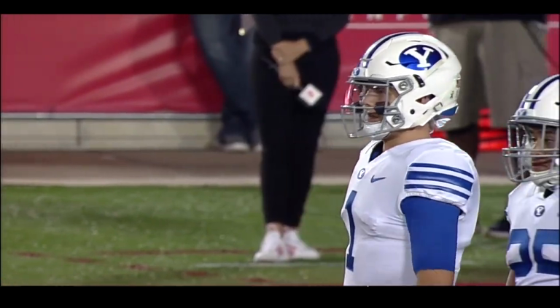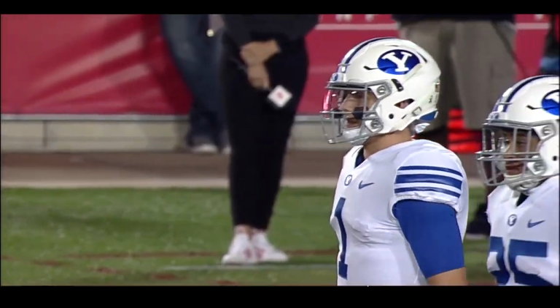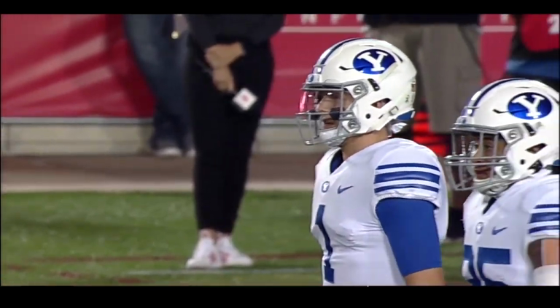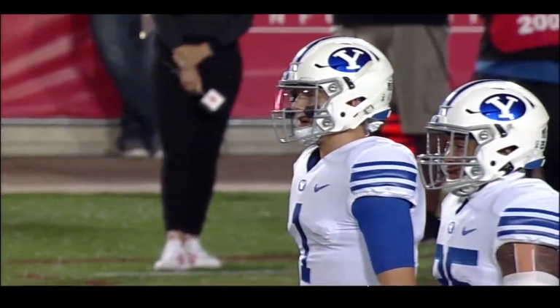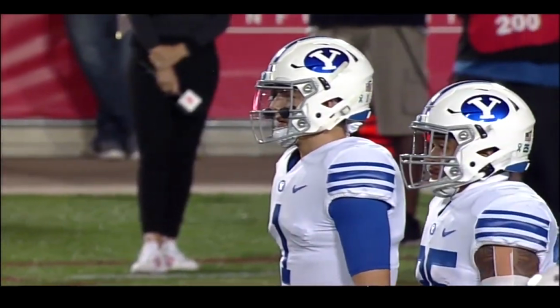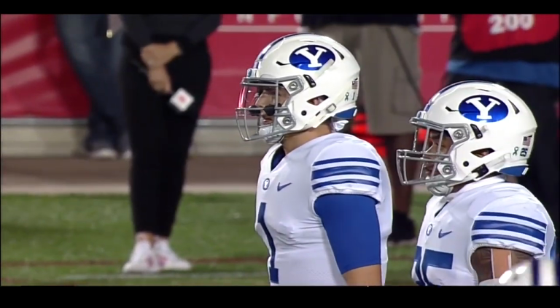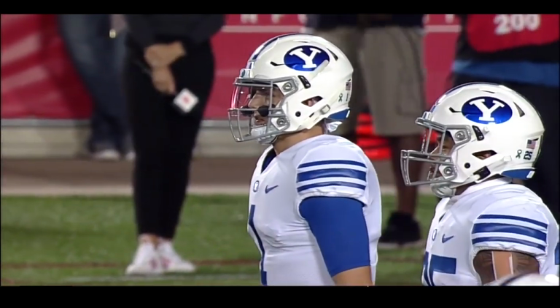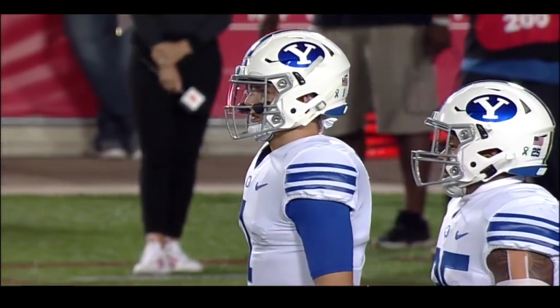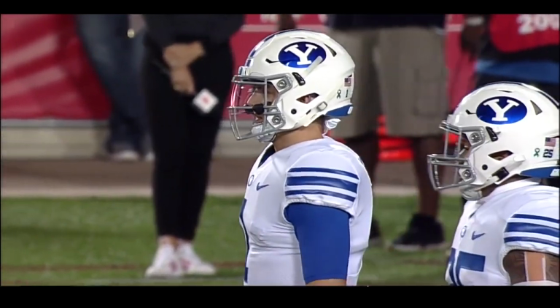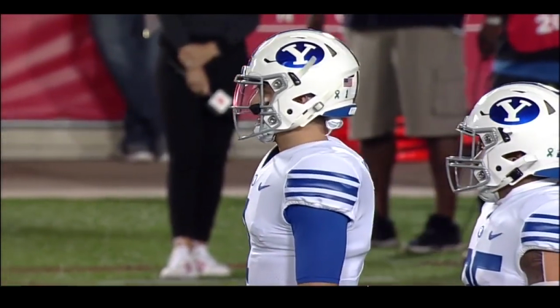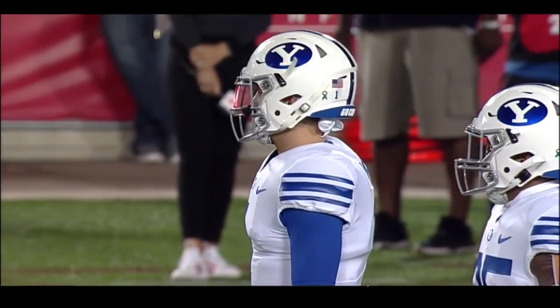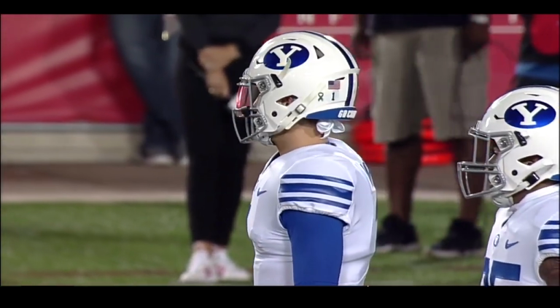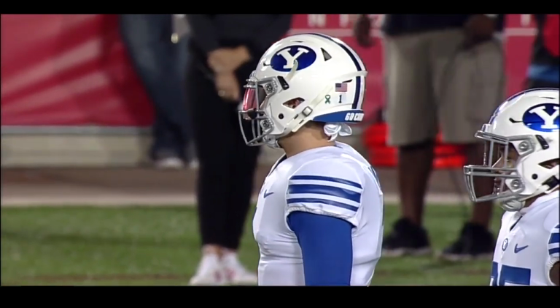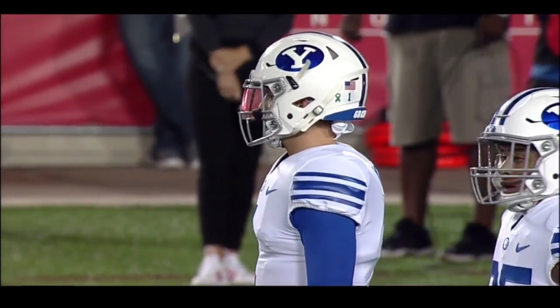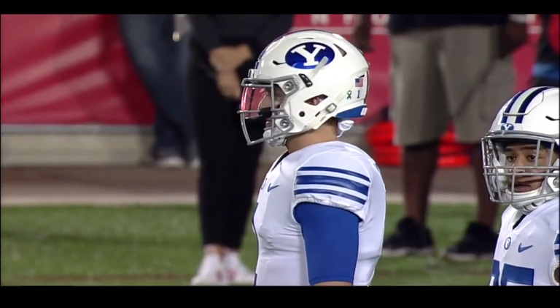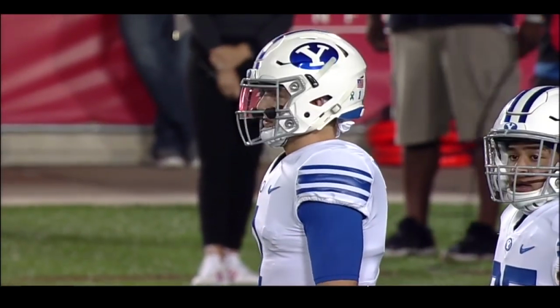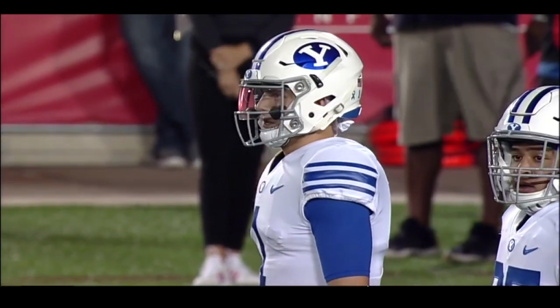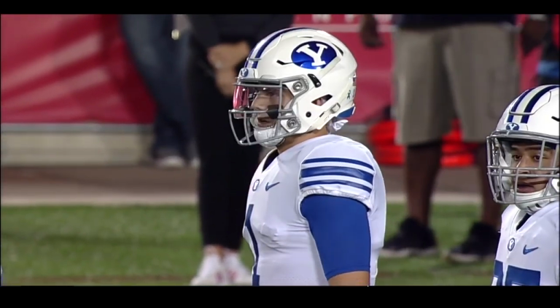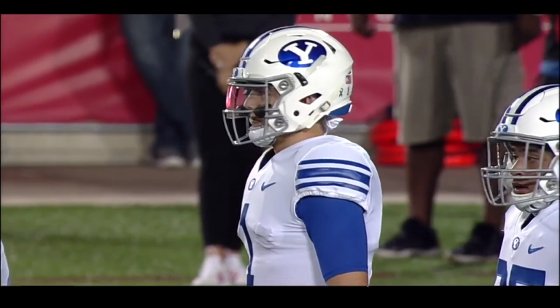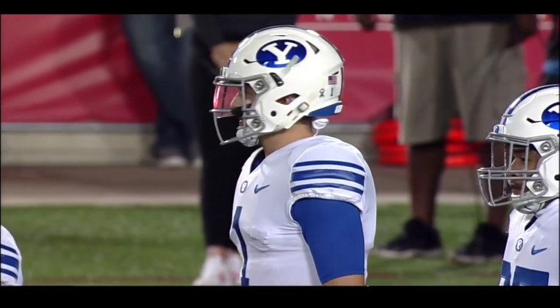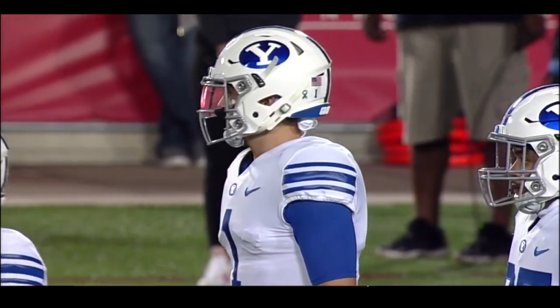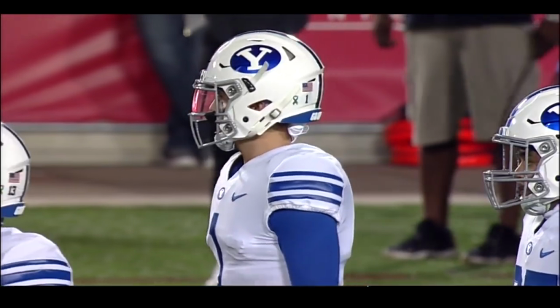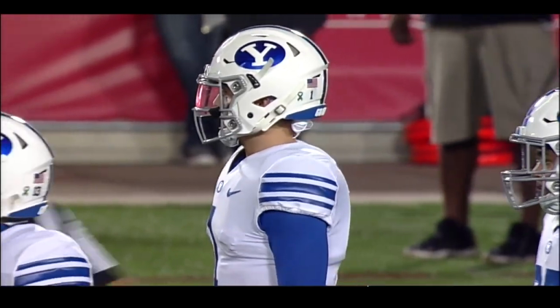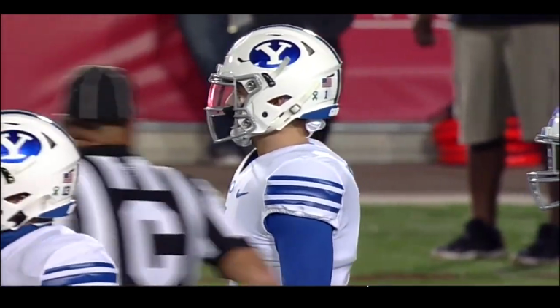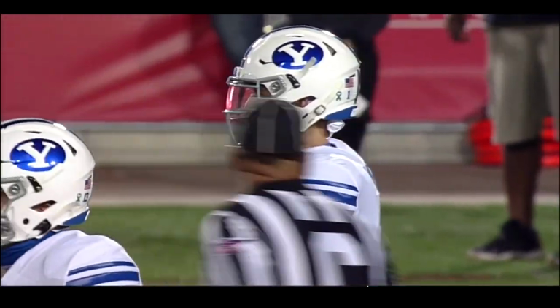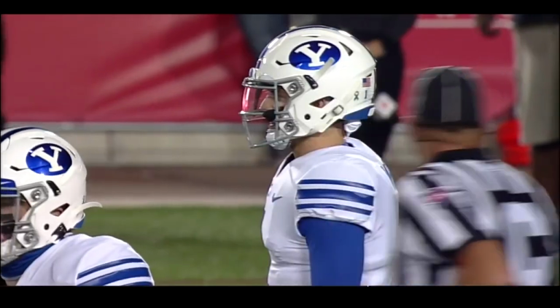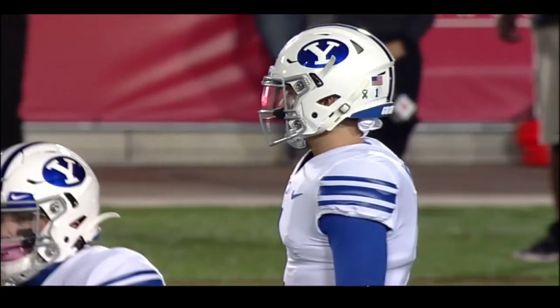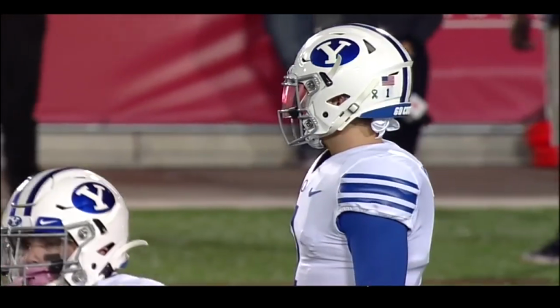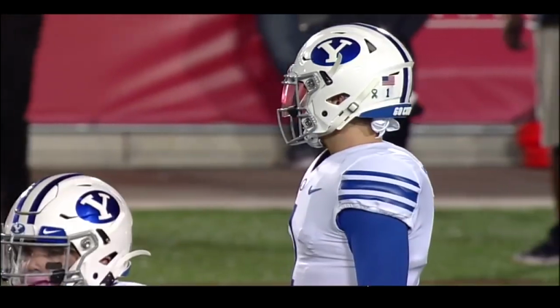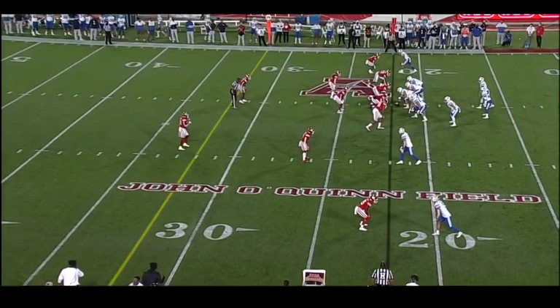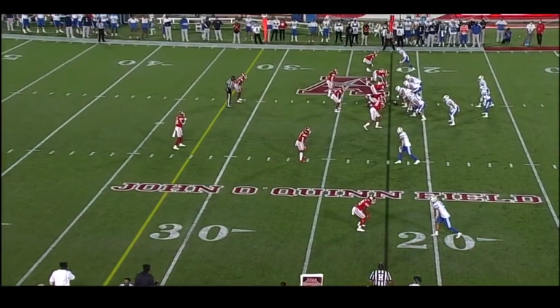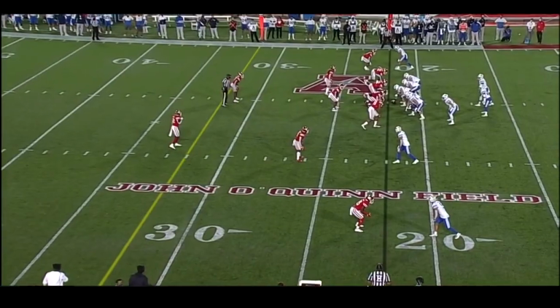Zach Wilson, Jr., quarterback — he is the most accurate passer in the FBS.